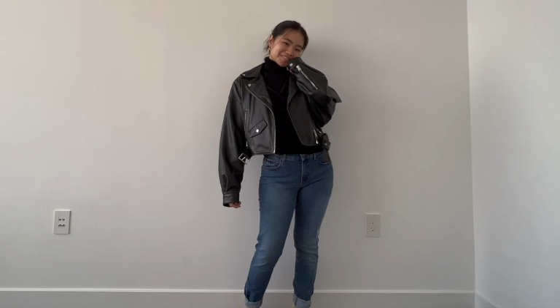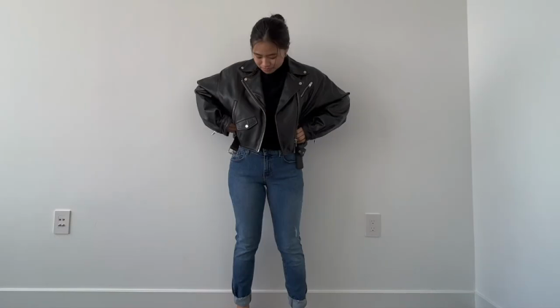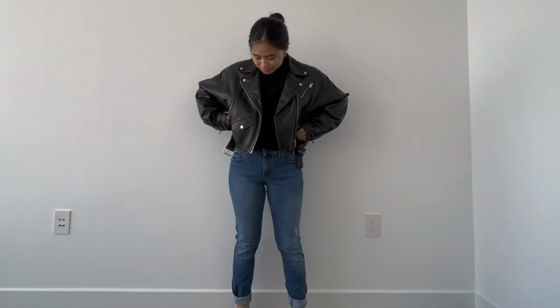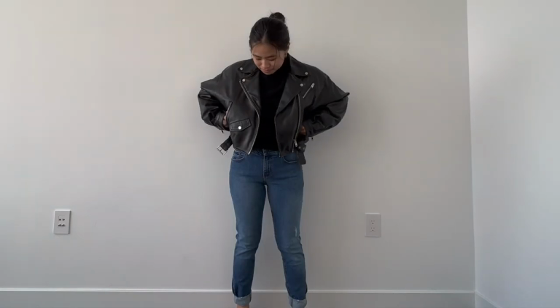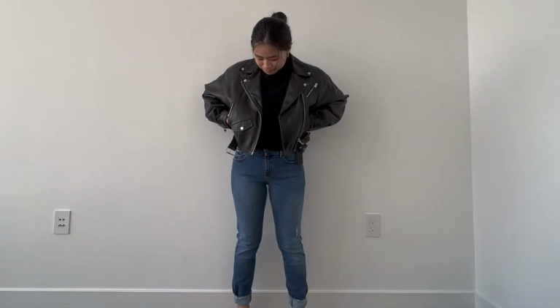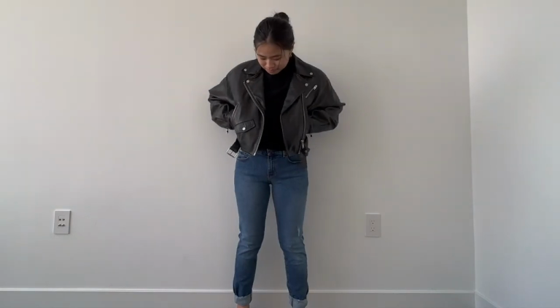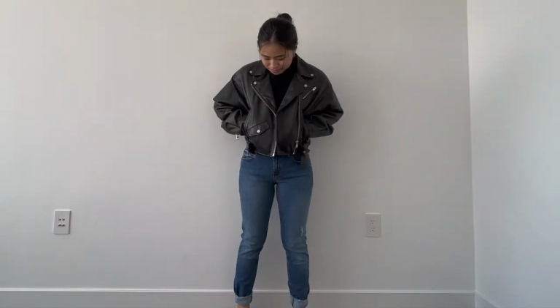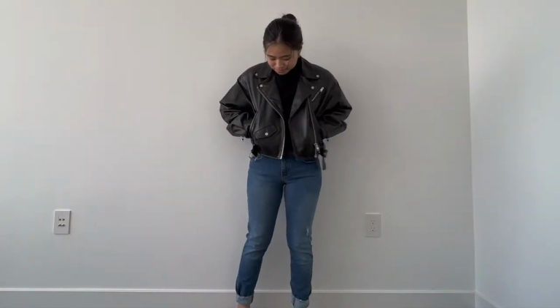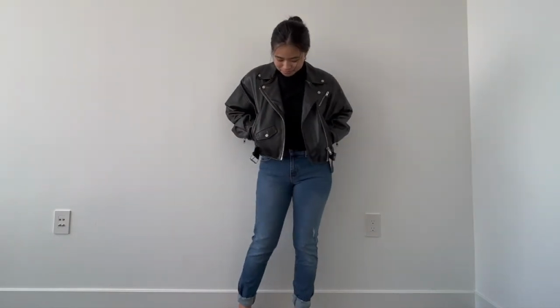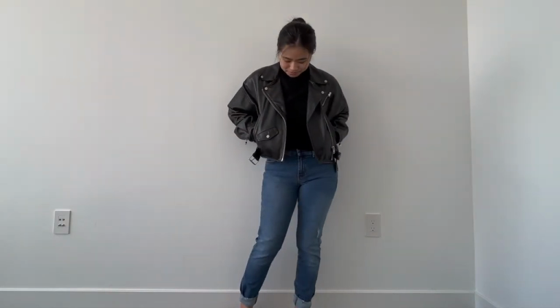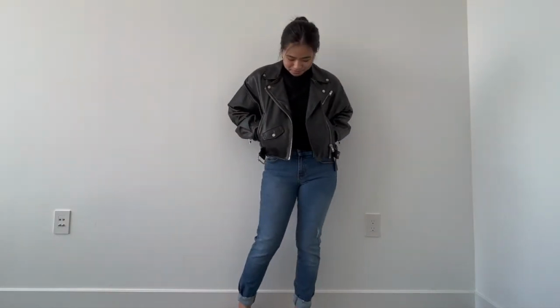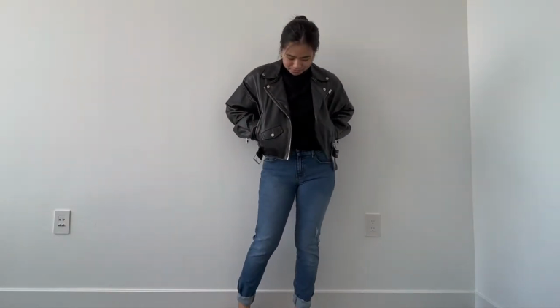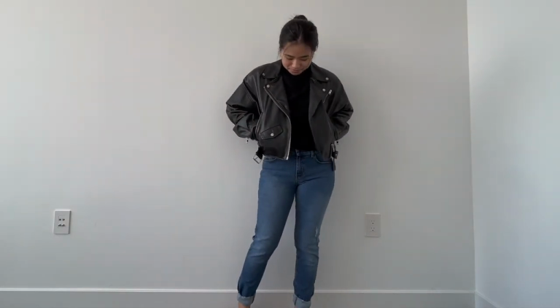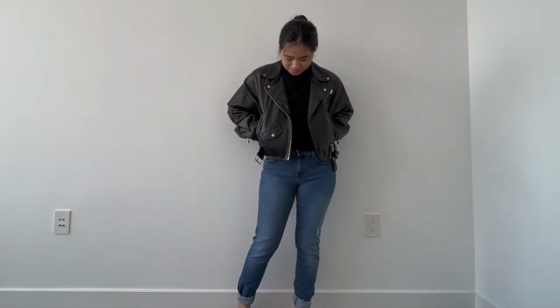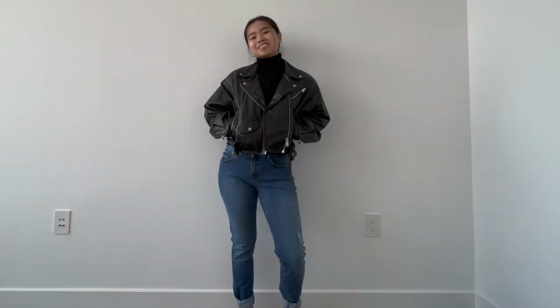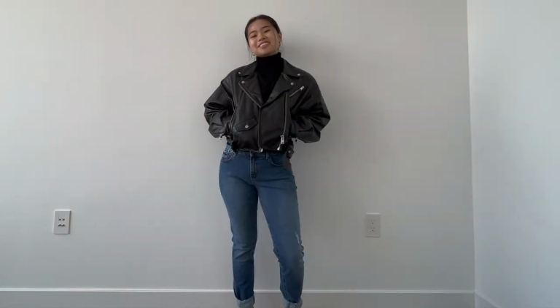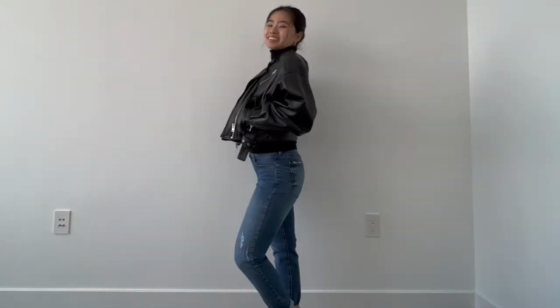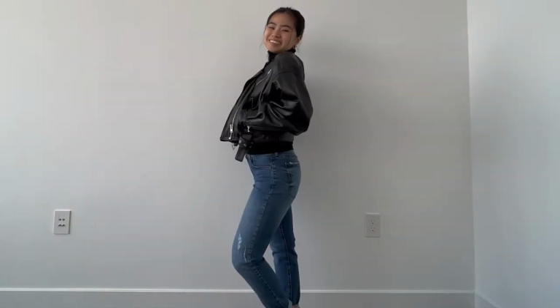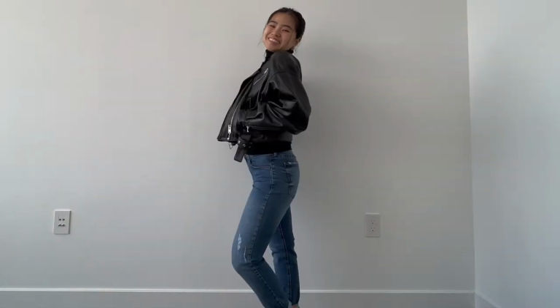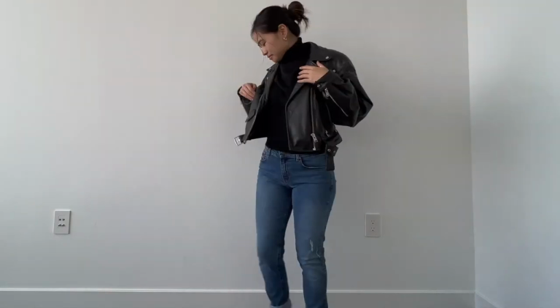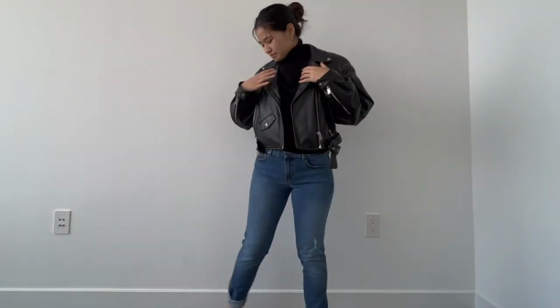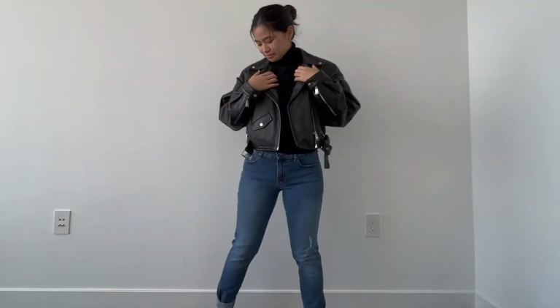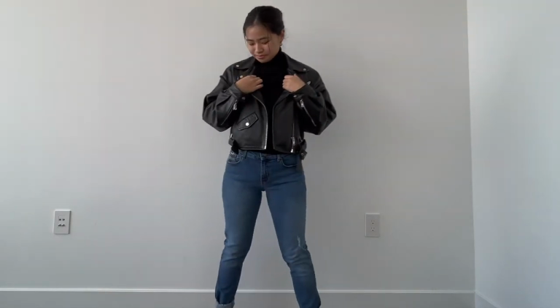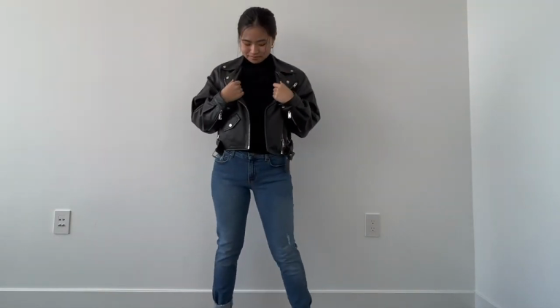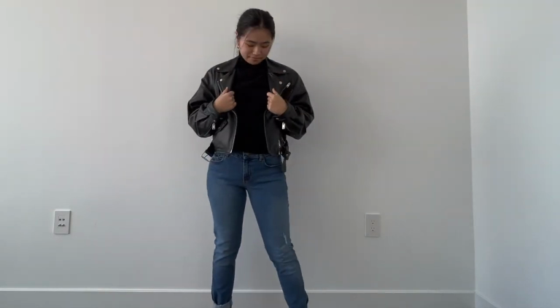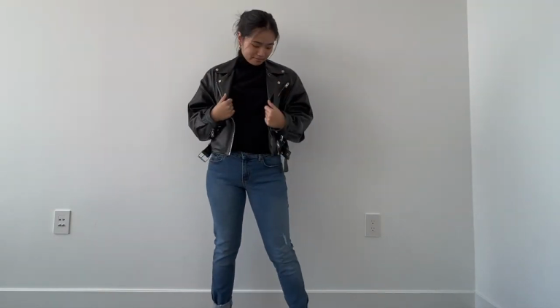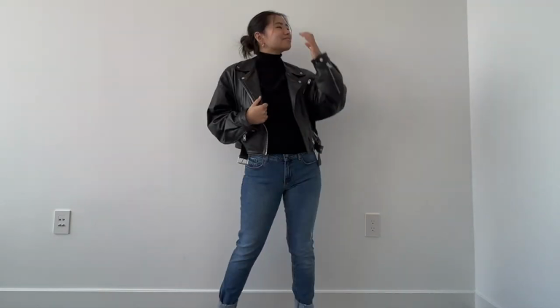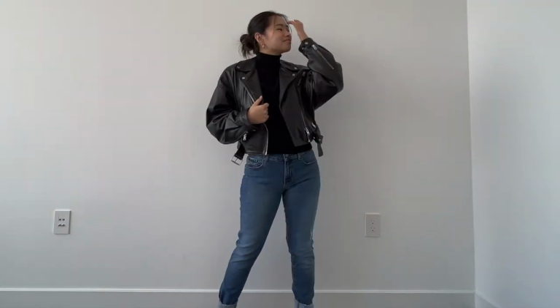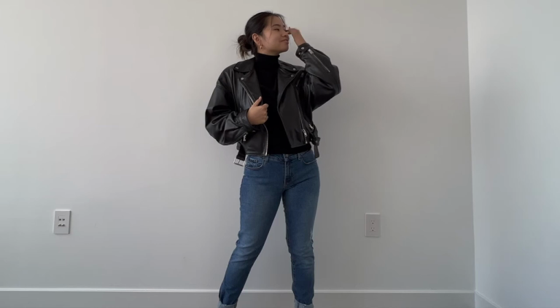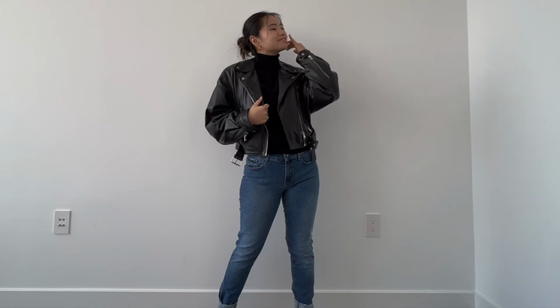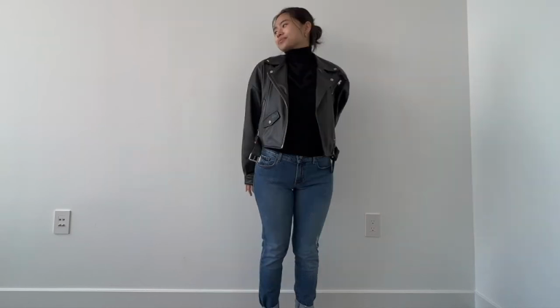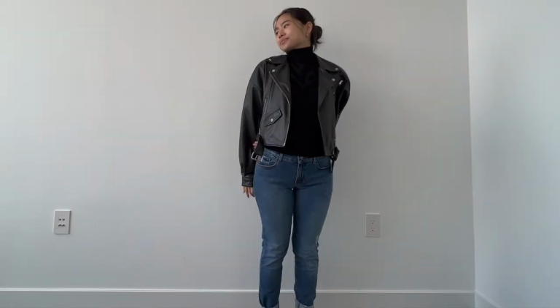For a cooler look, I decided to swap out the denim jacket with a leather jacket from Lamarck.